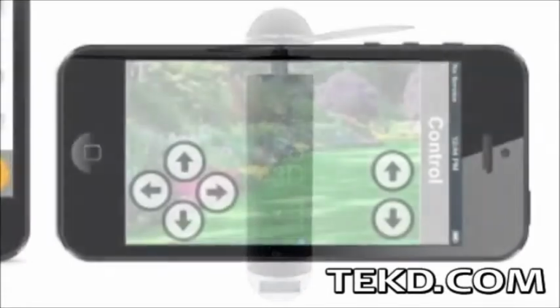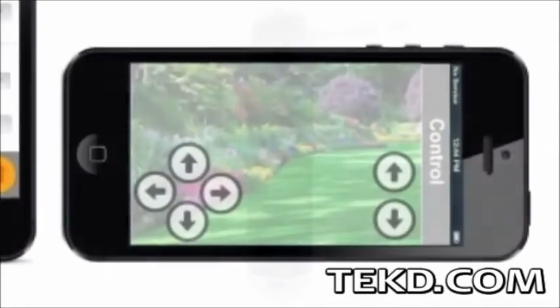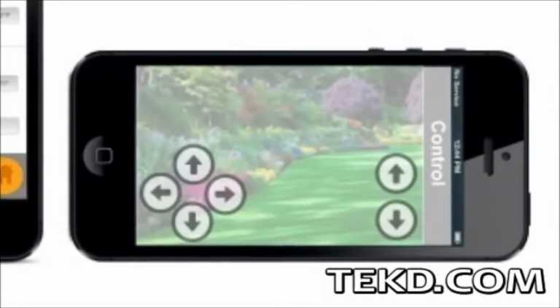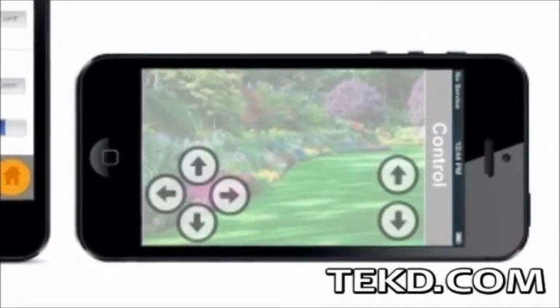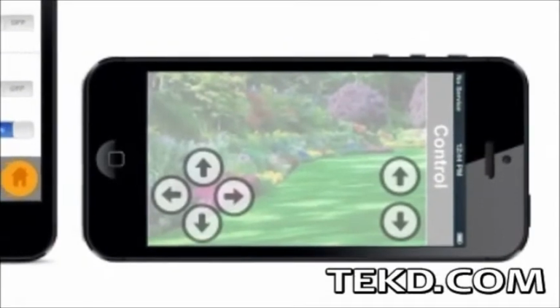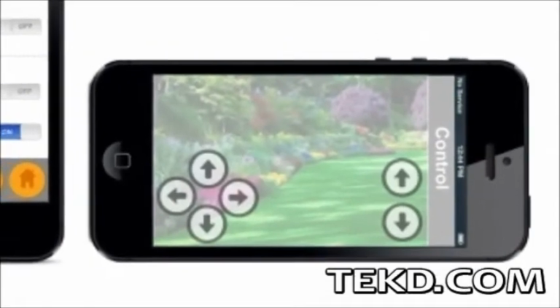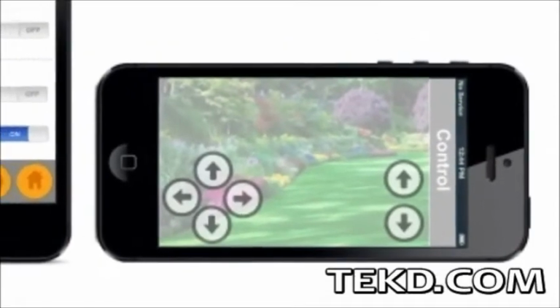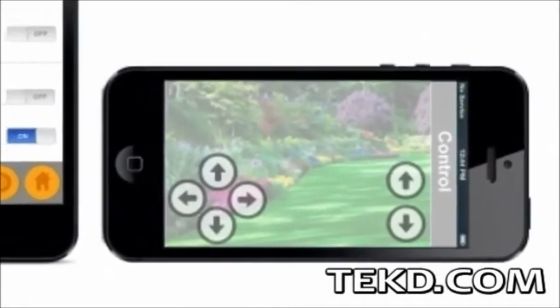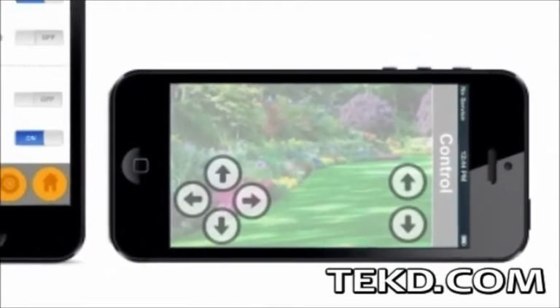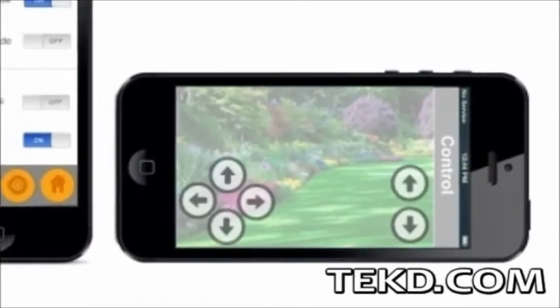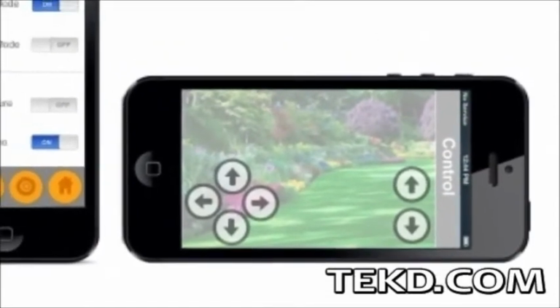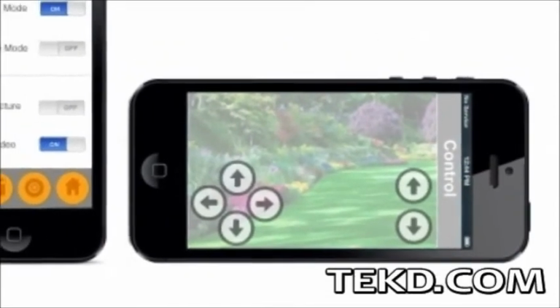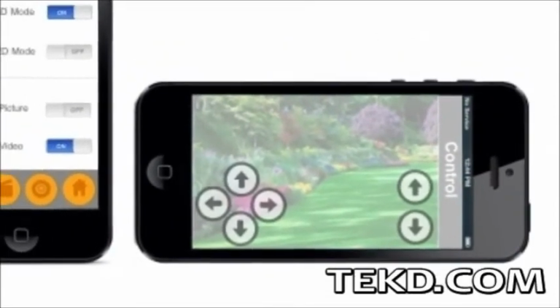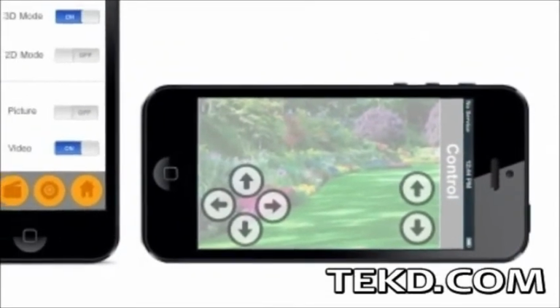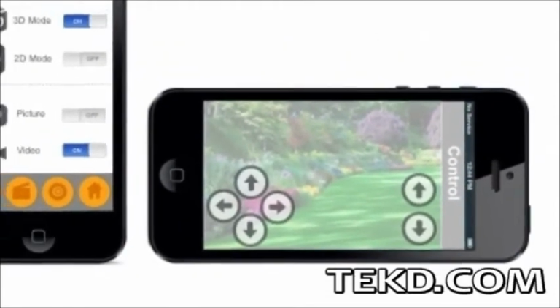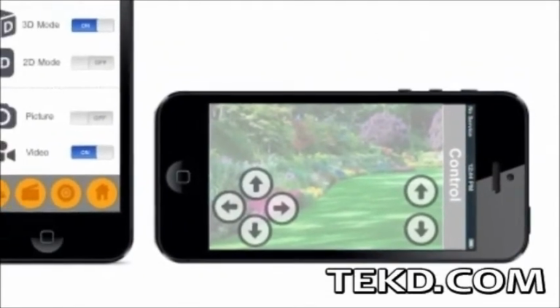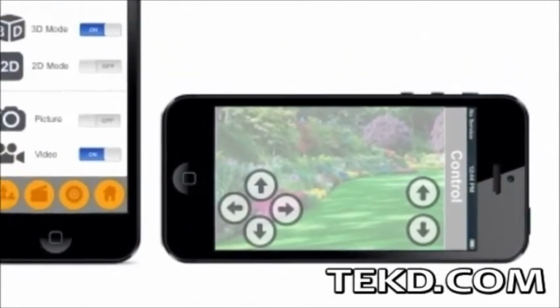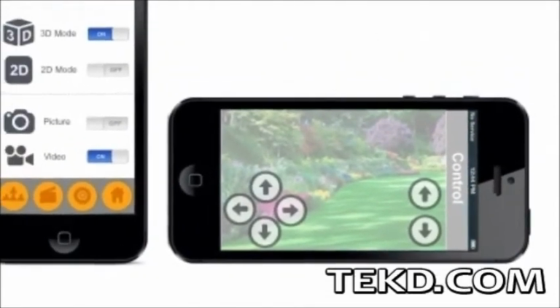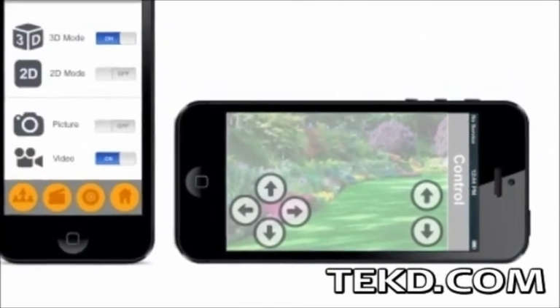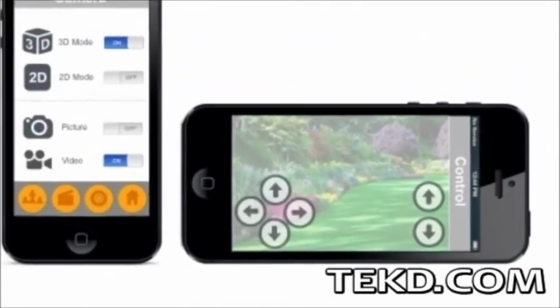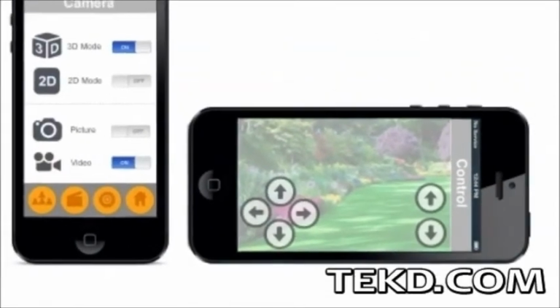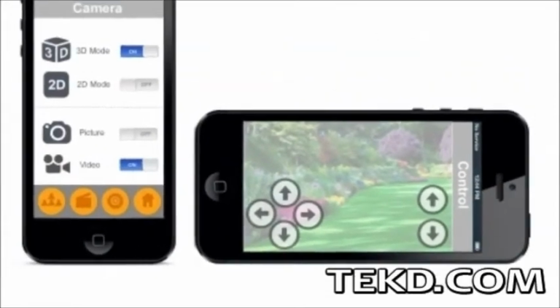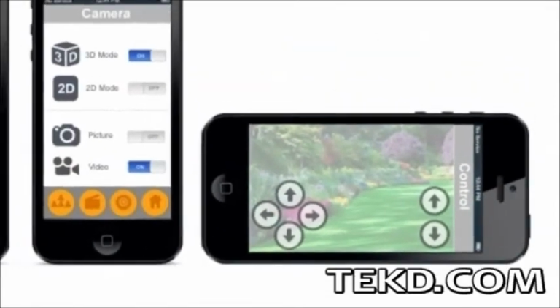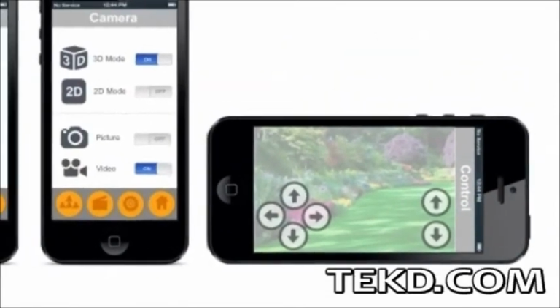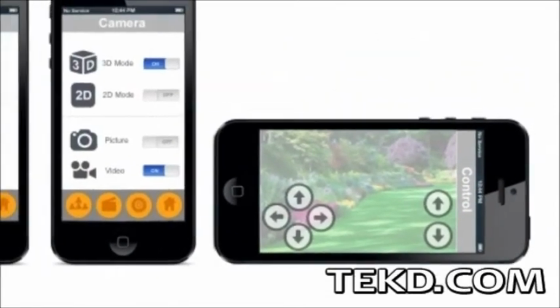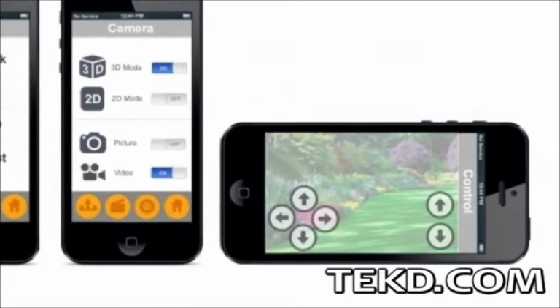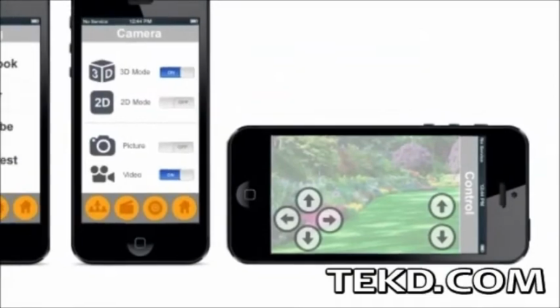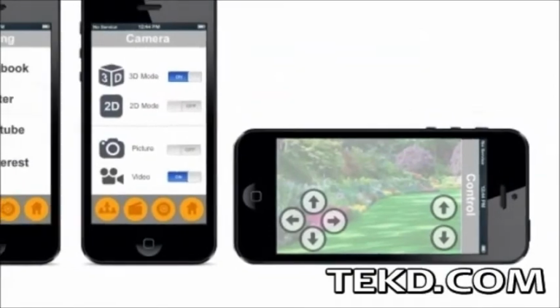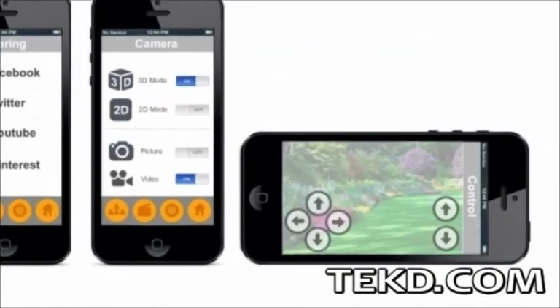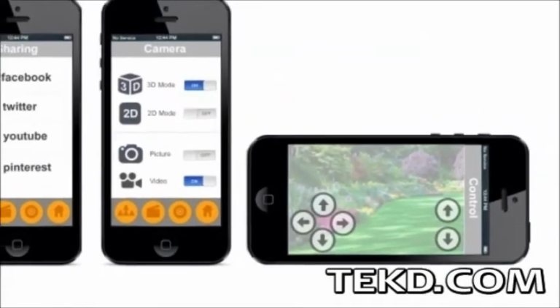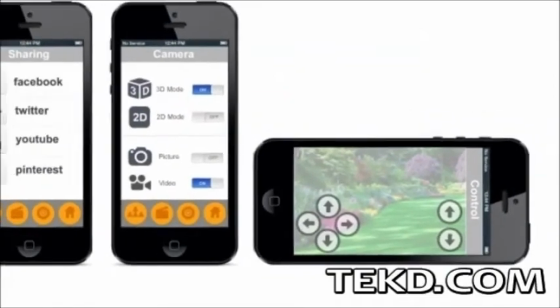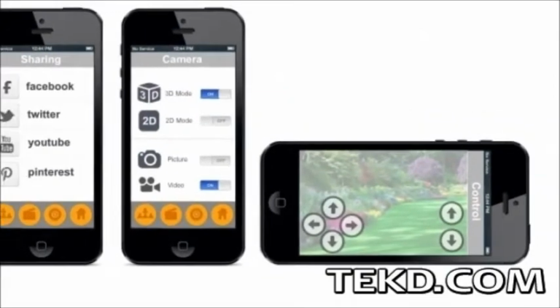Flight controls are performed on the application and are simple enough that you do not need to be a master drone pilot to capture aerial content.